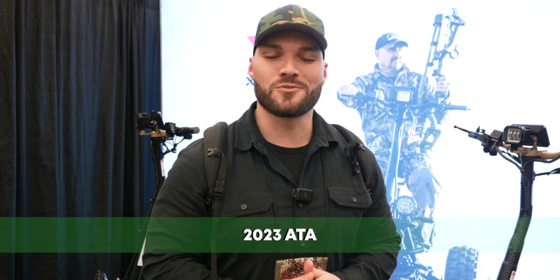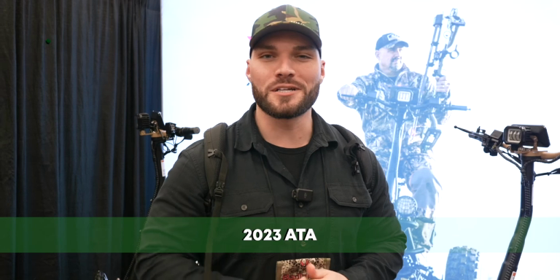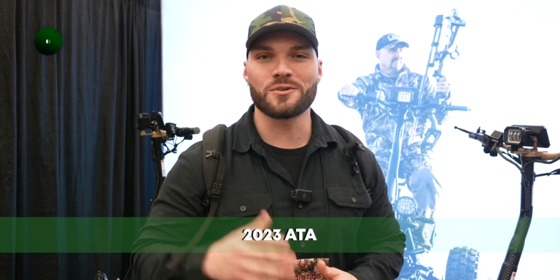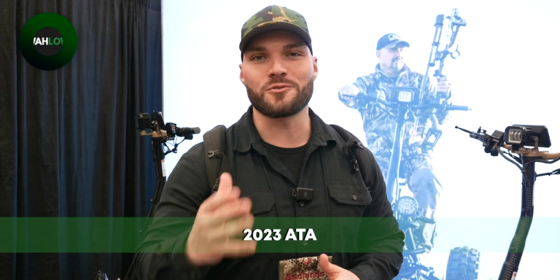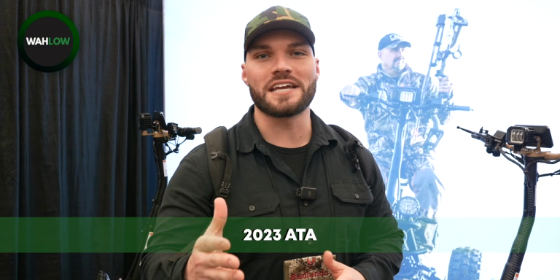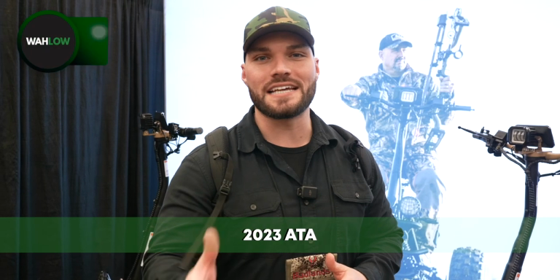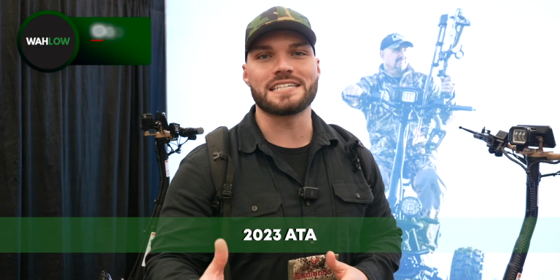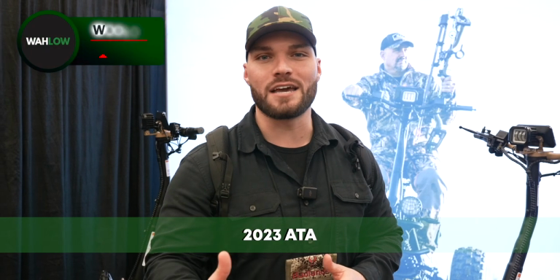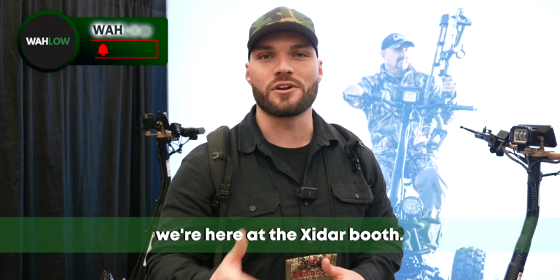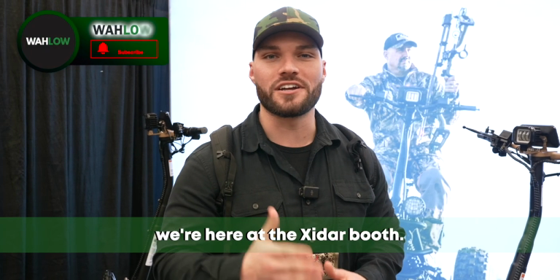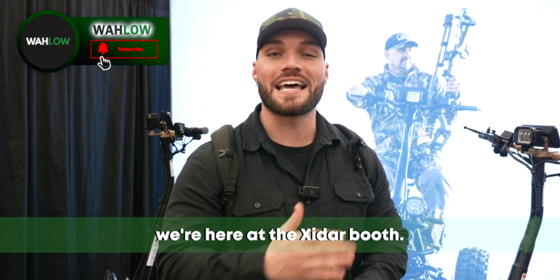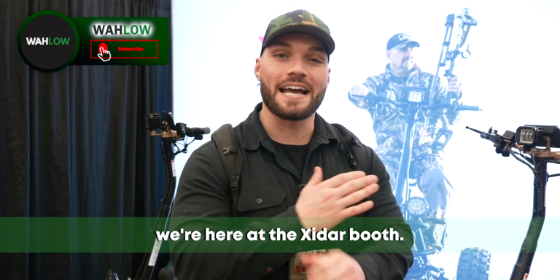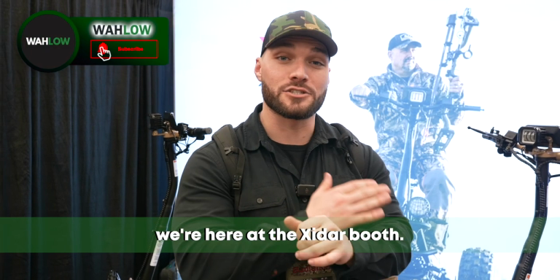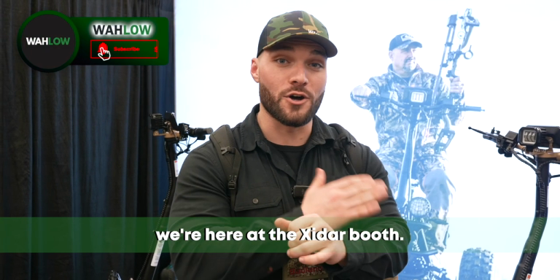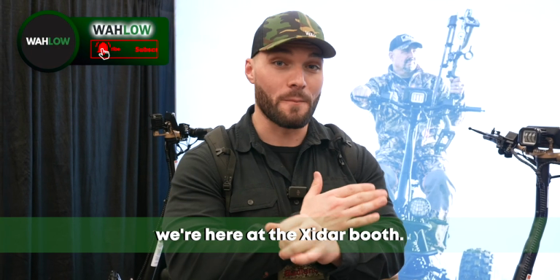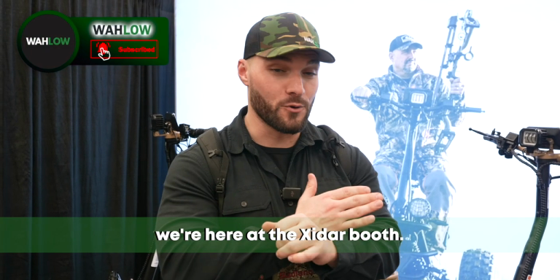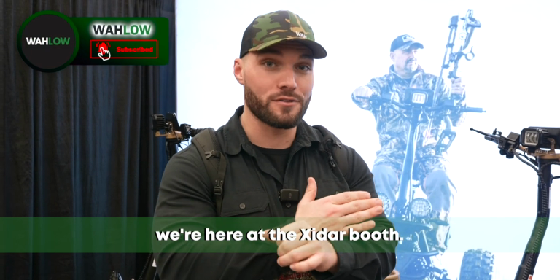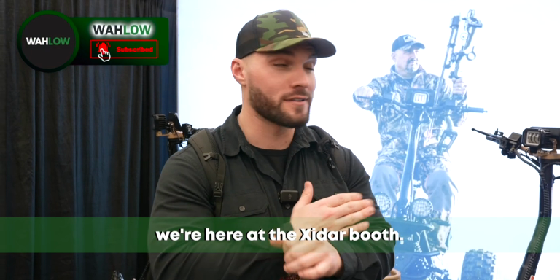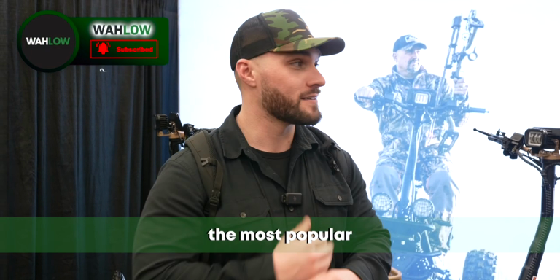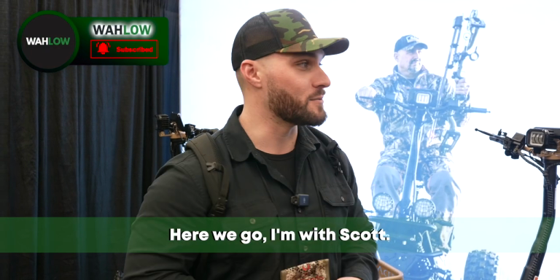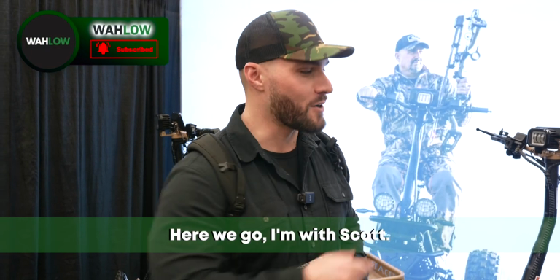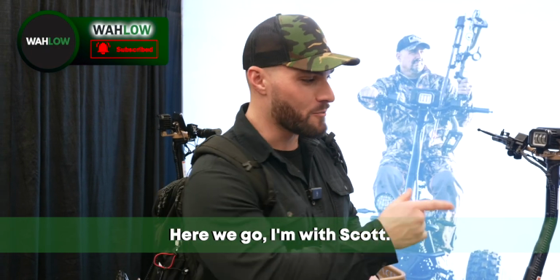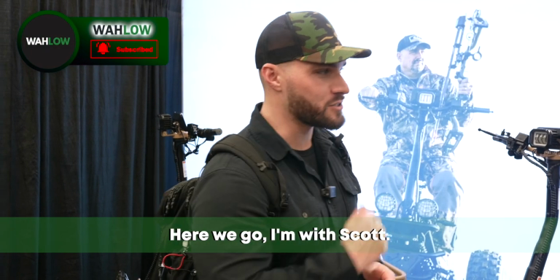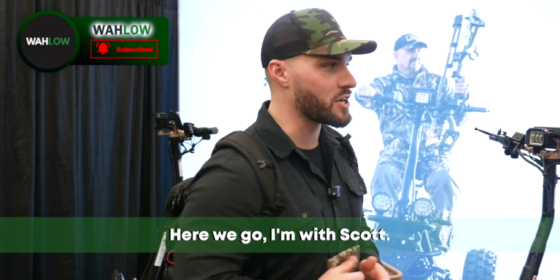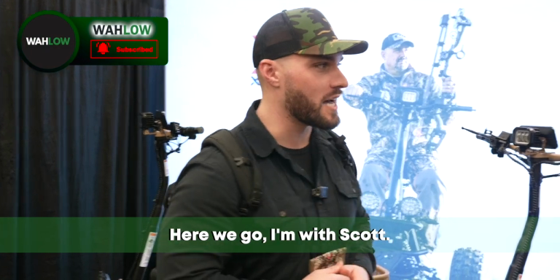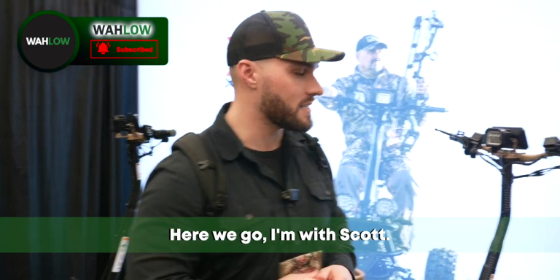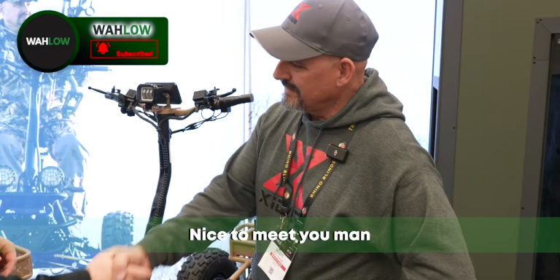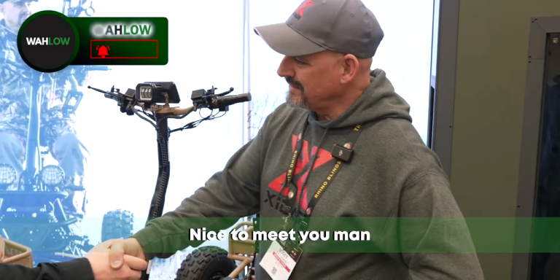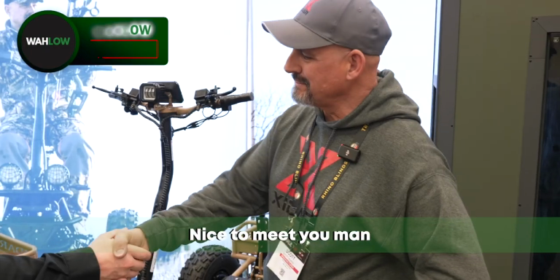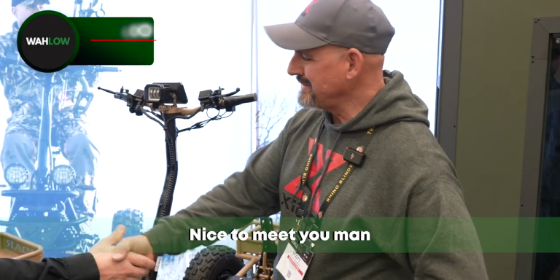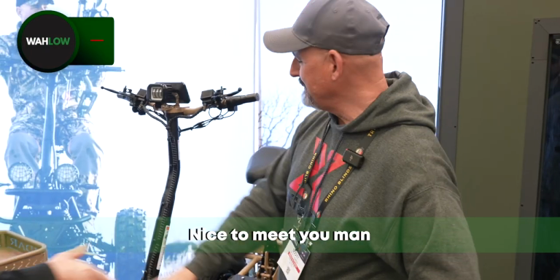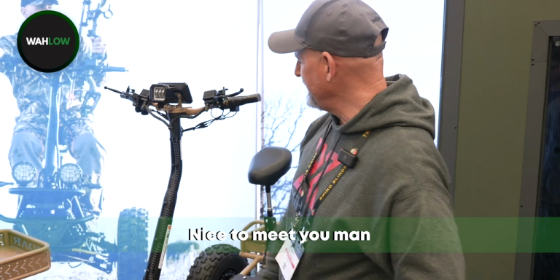2023 ATA, we're here at the Exodar booth. Here we go. I'm with Scott. Nice to meet you, man.